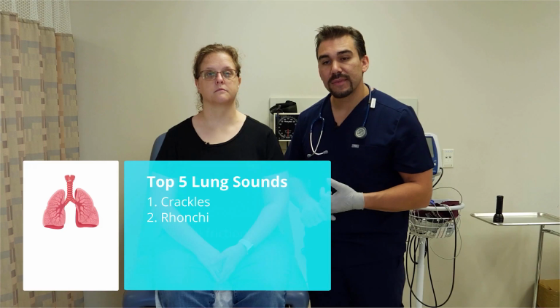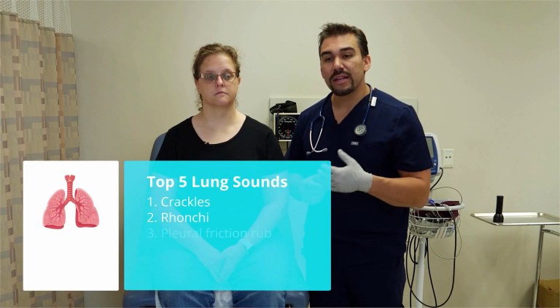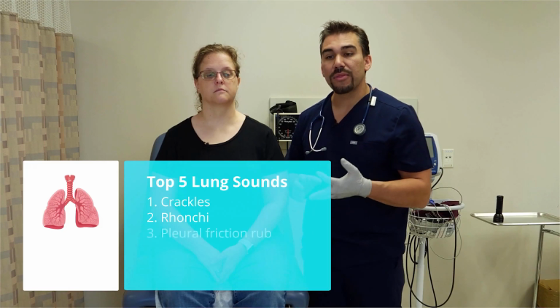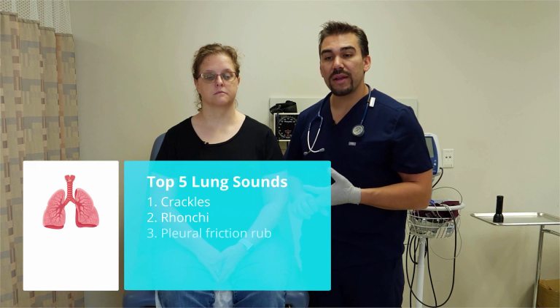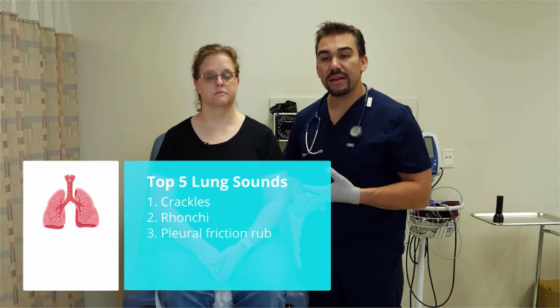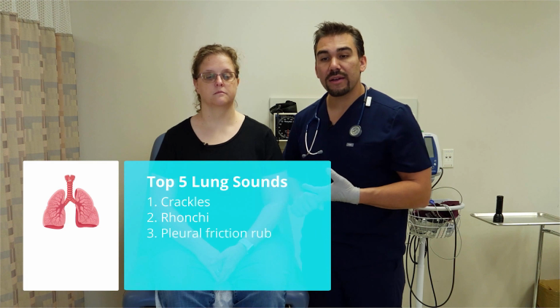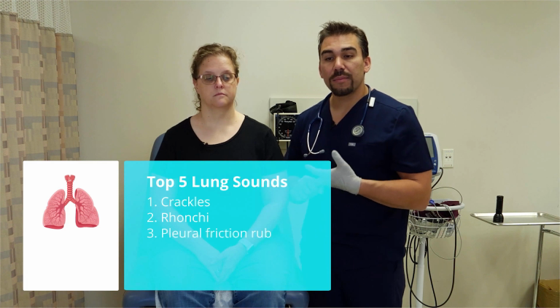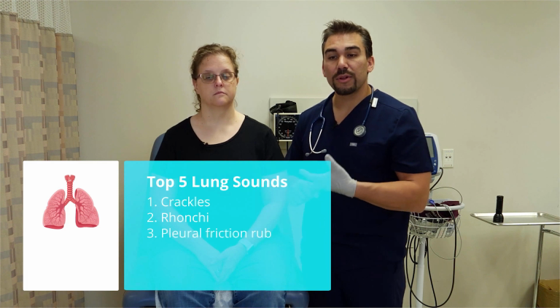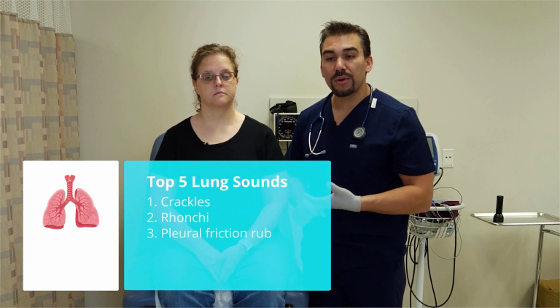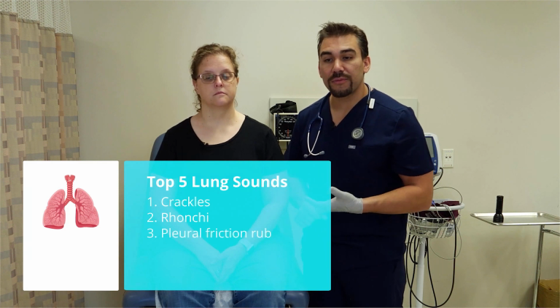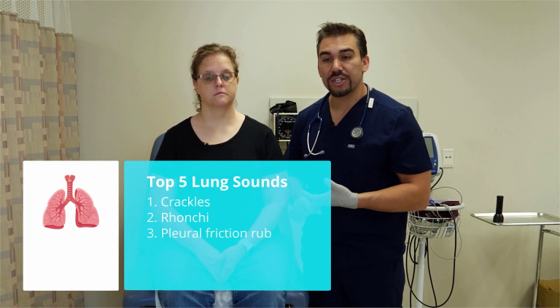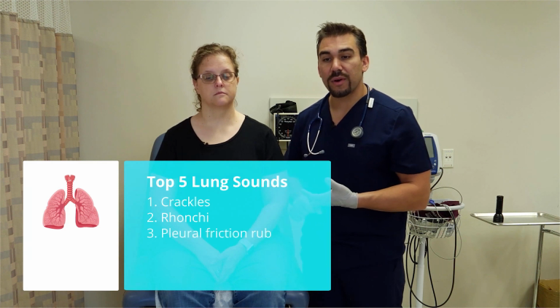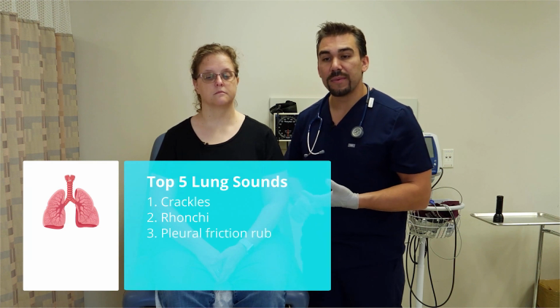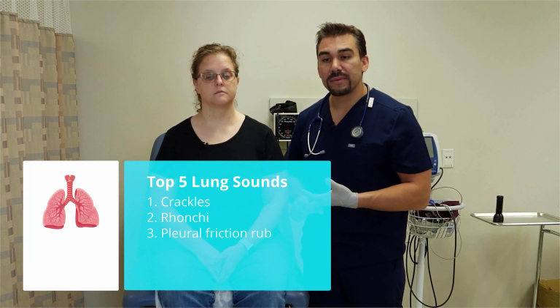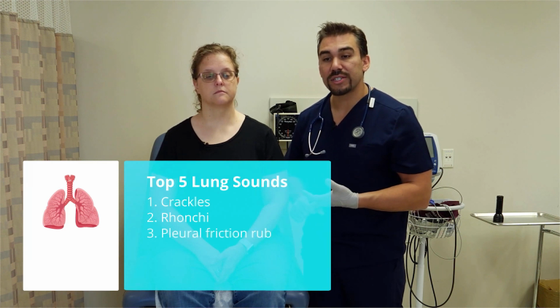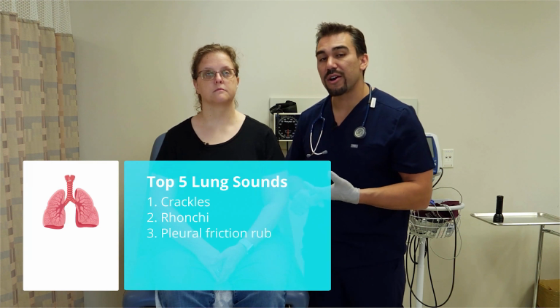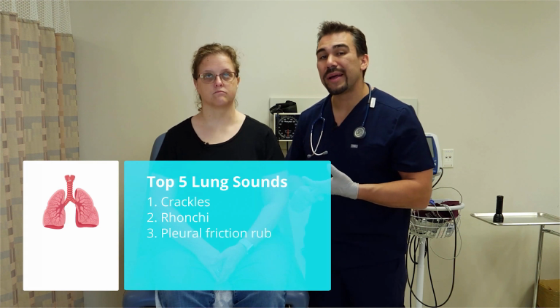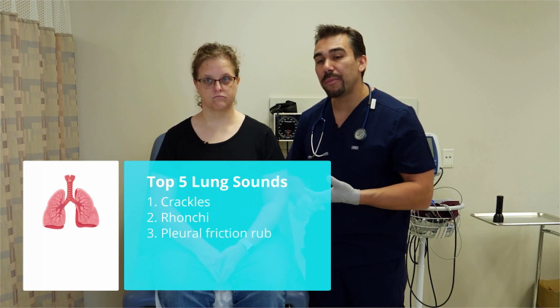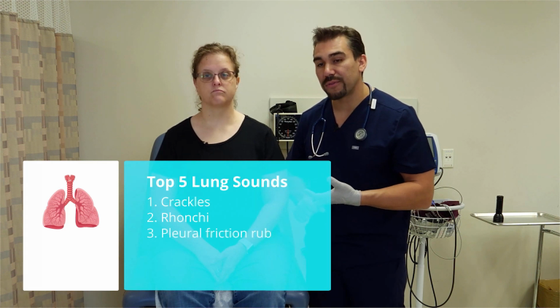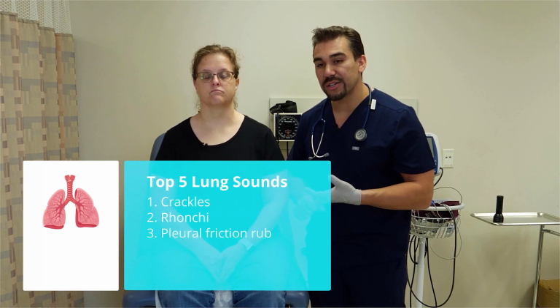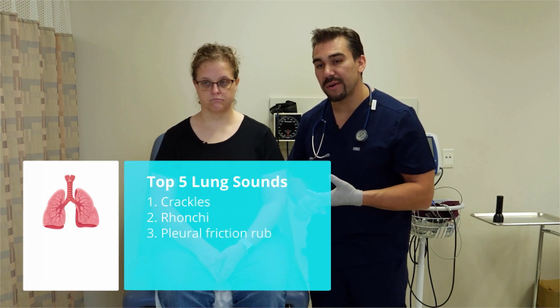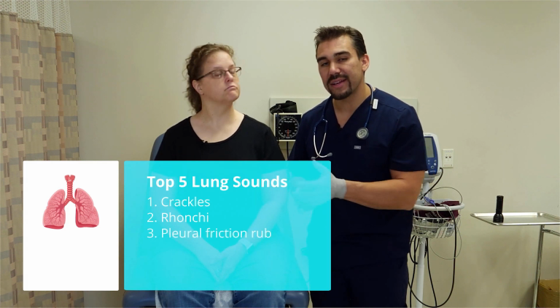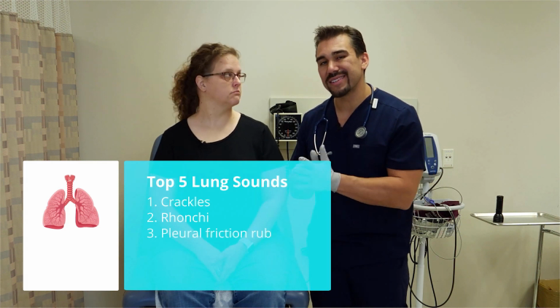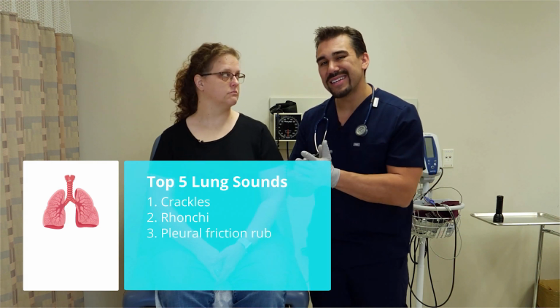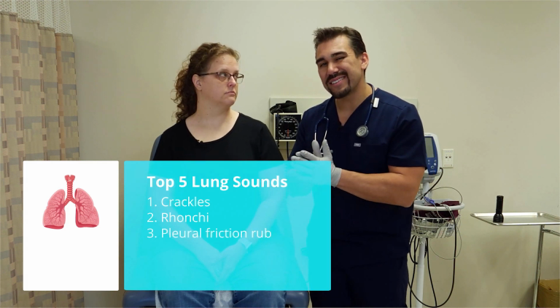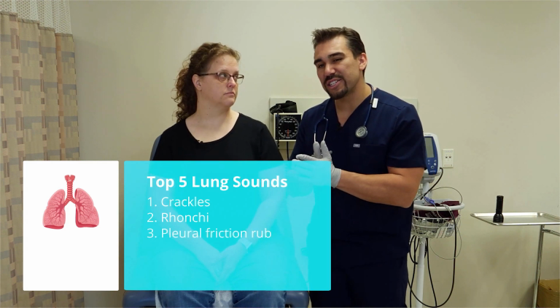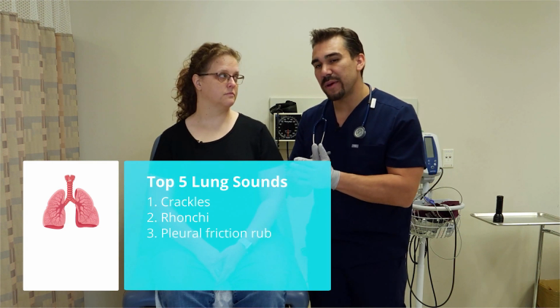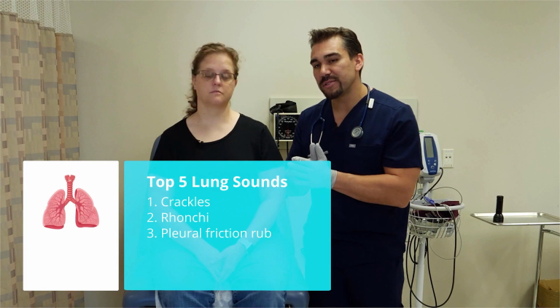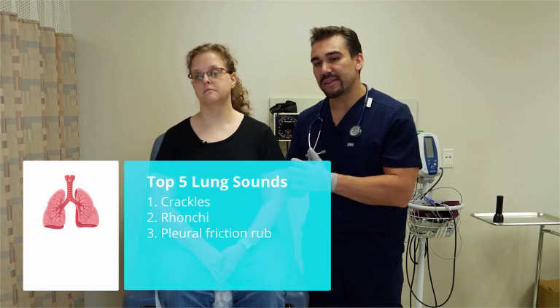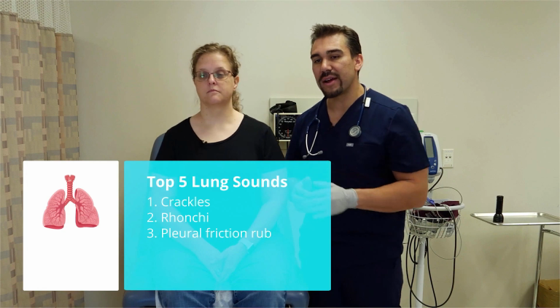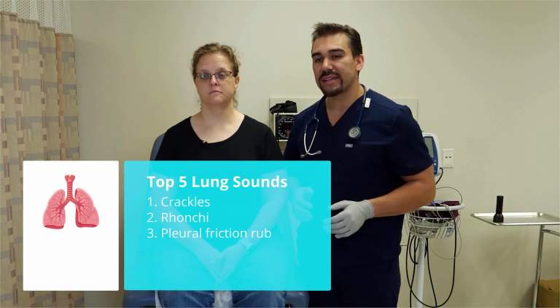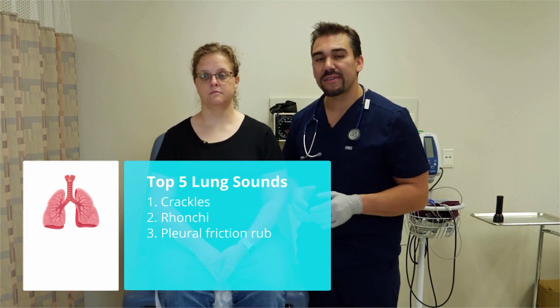Number three is pleural friction rub, which I call pebble friction rub, because it sounds like two pebbles being ground together.